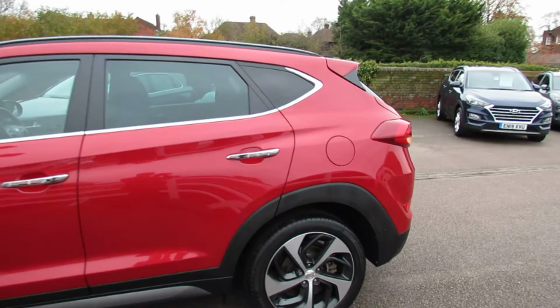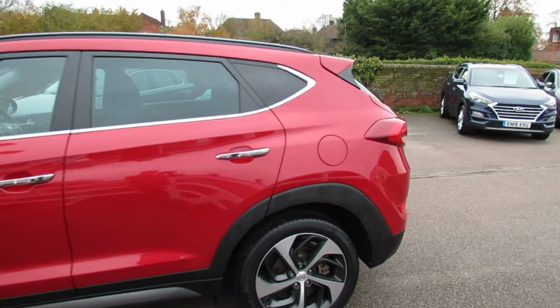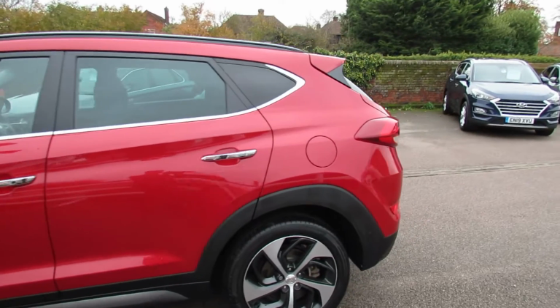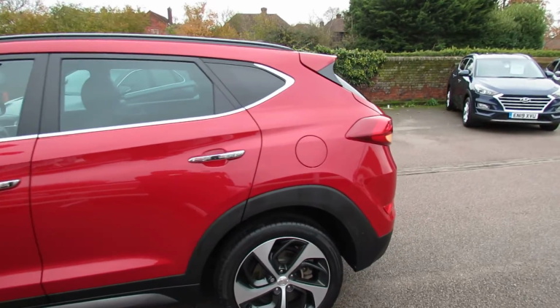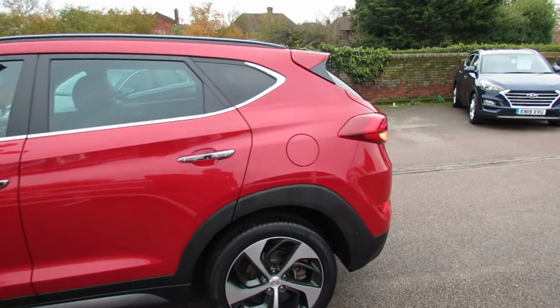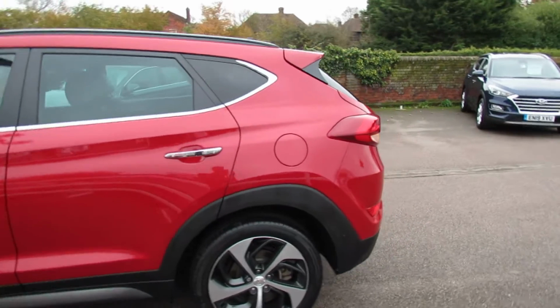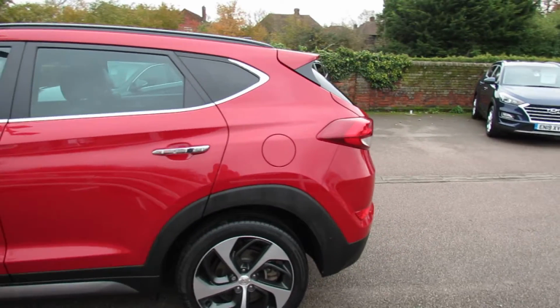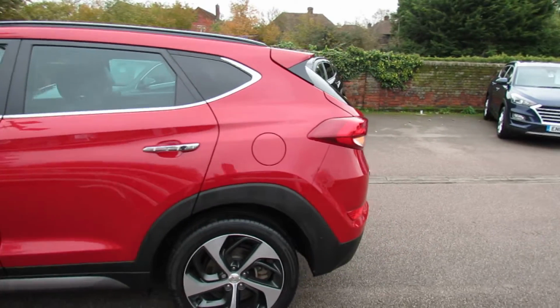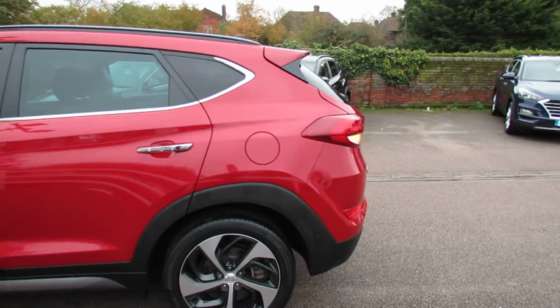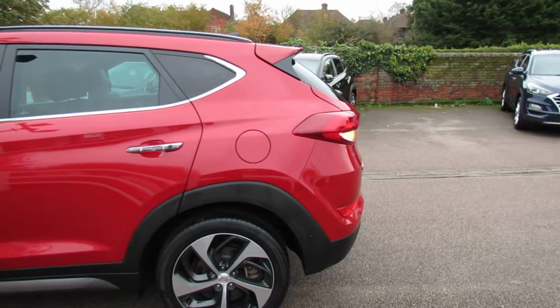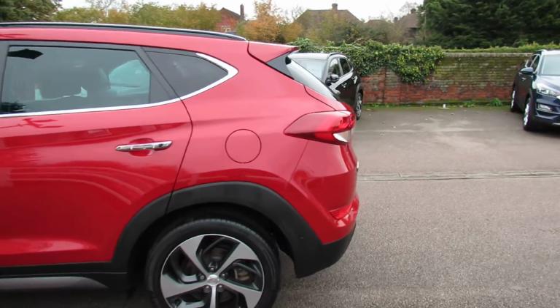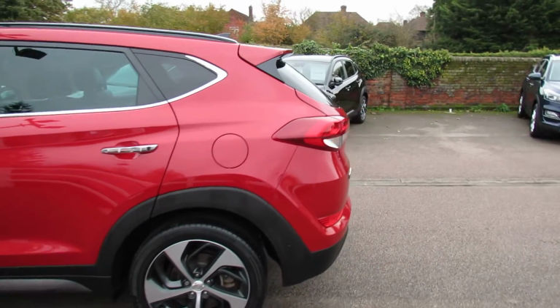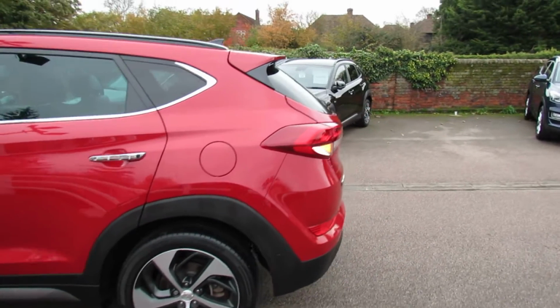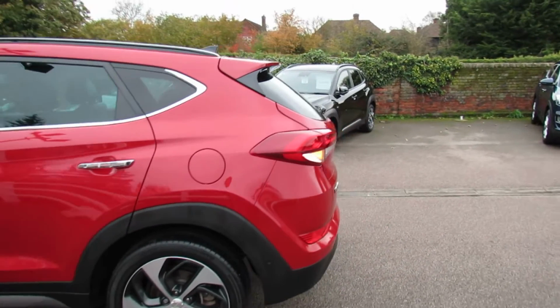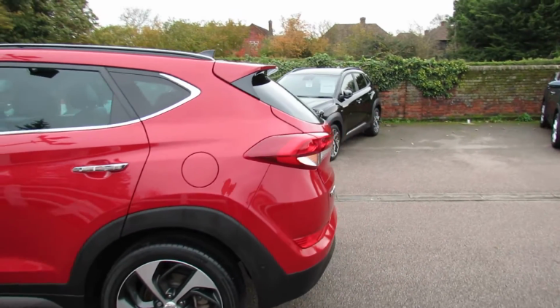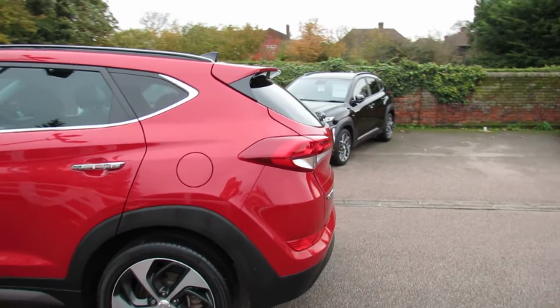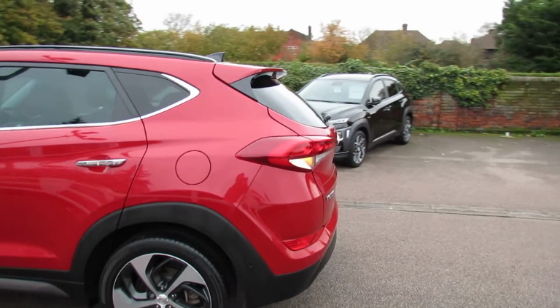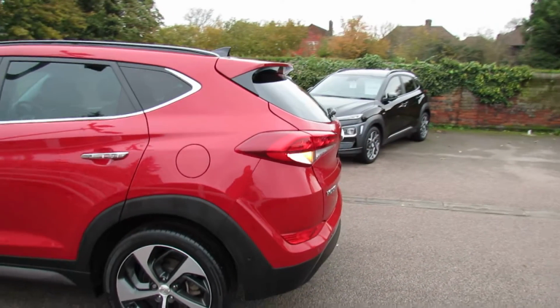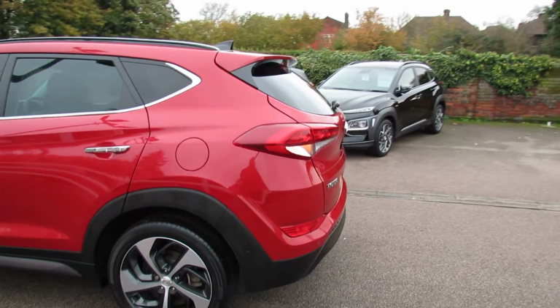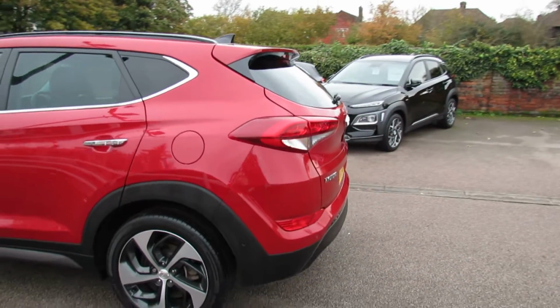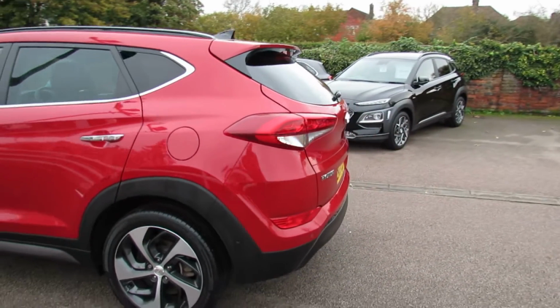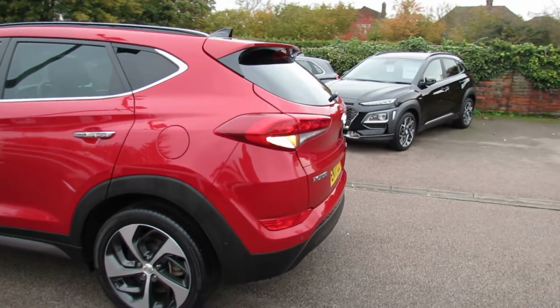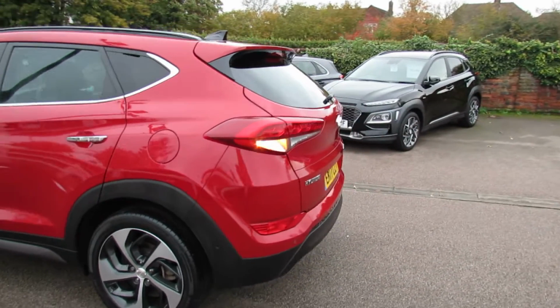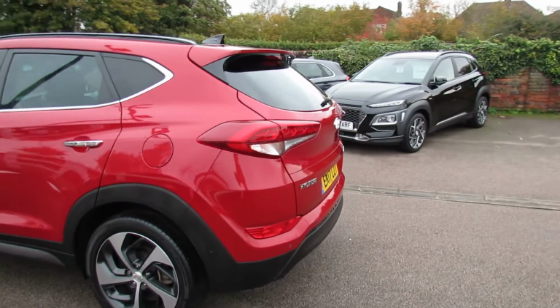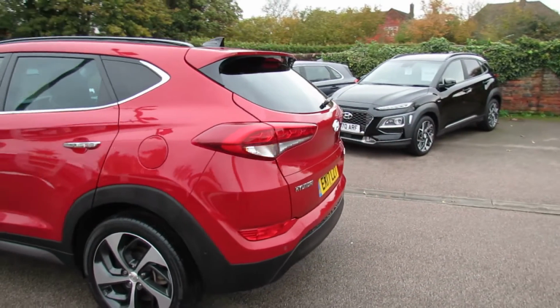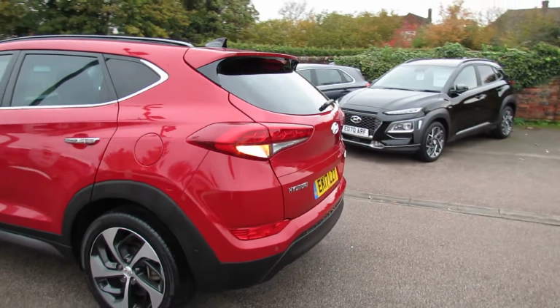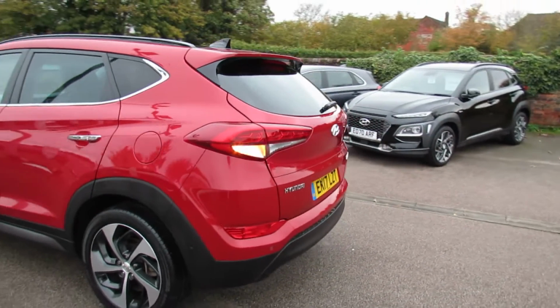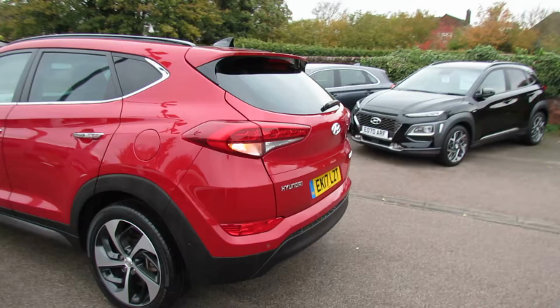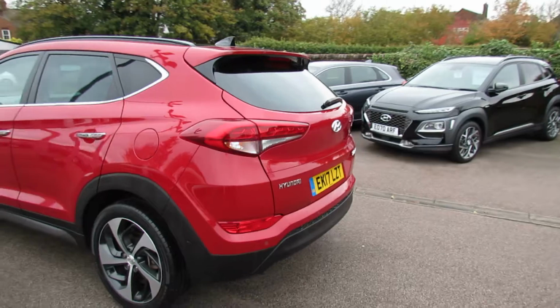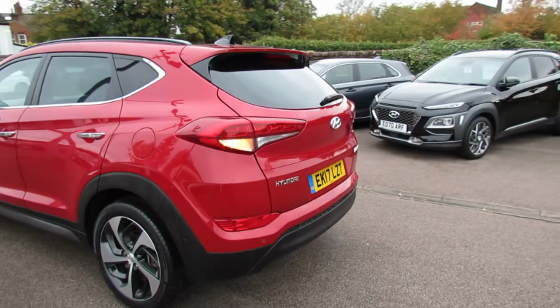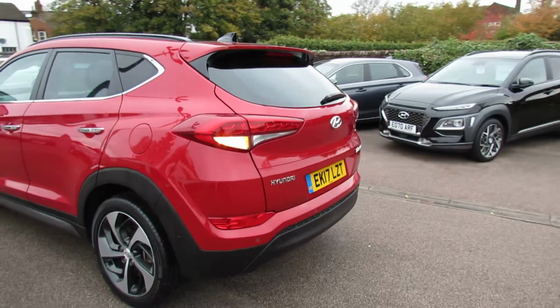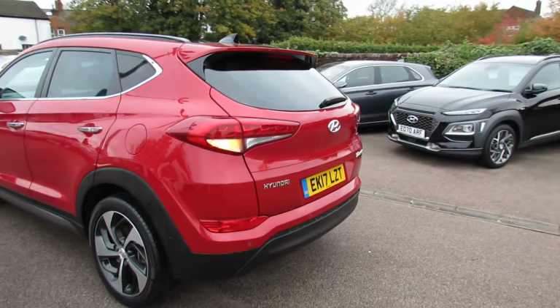This is a one-owner car and it's not done many miles, but I'll show you that when we get on the inside of the vehicle.